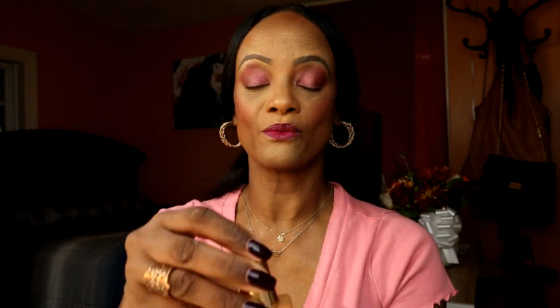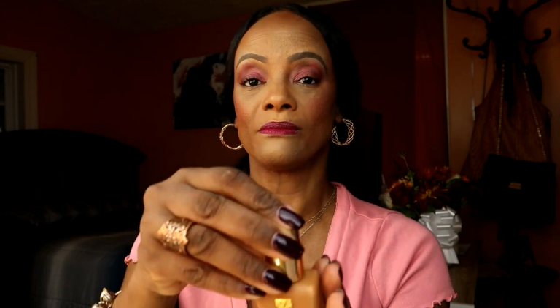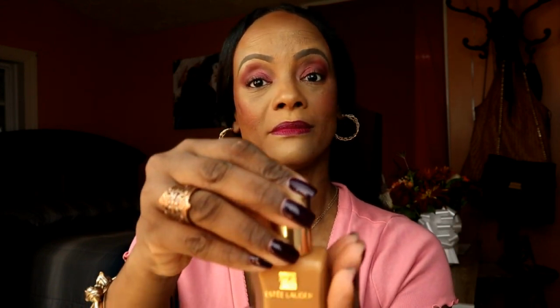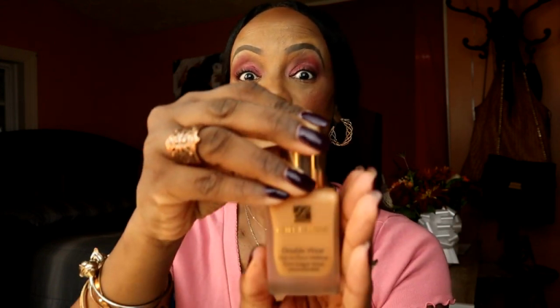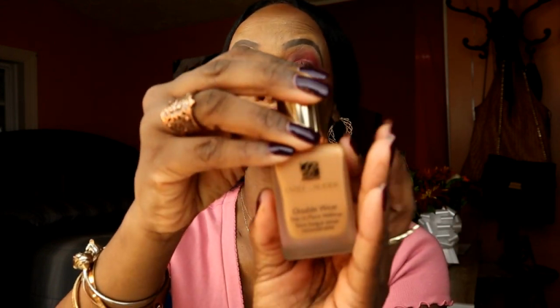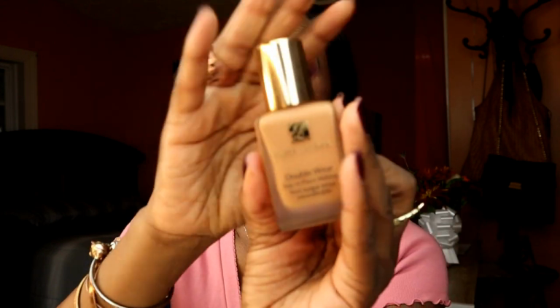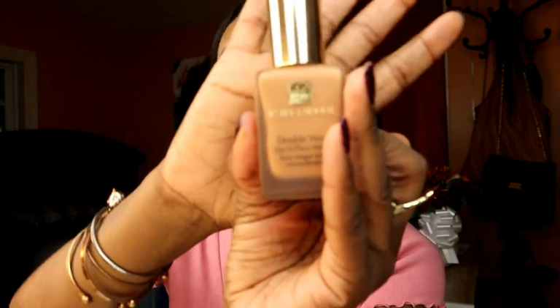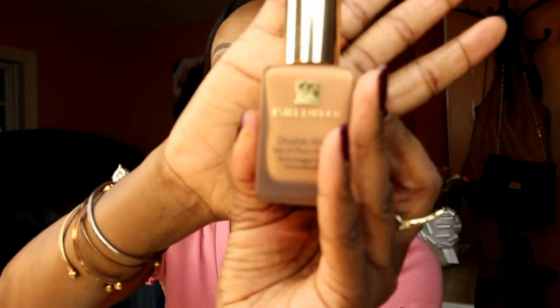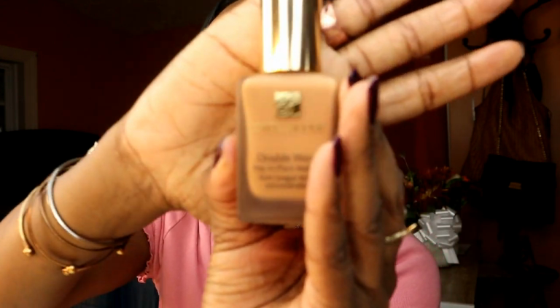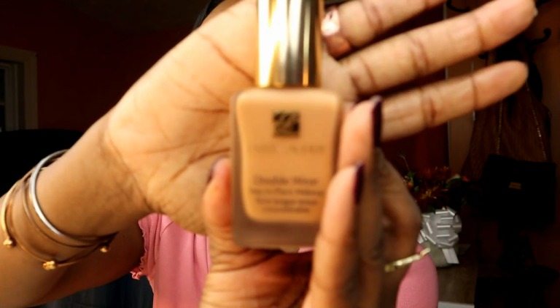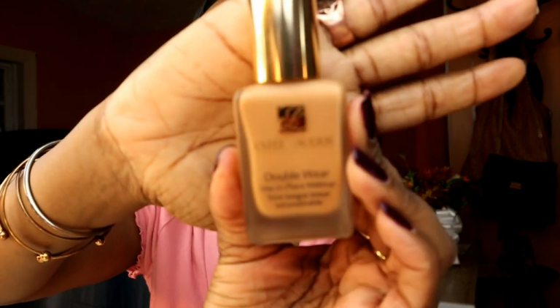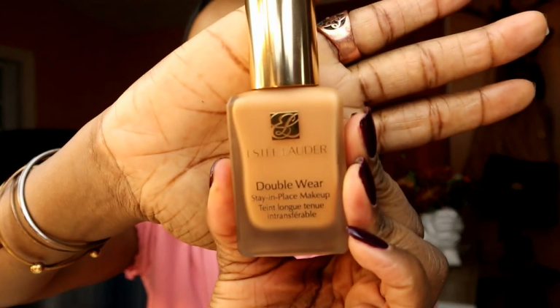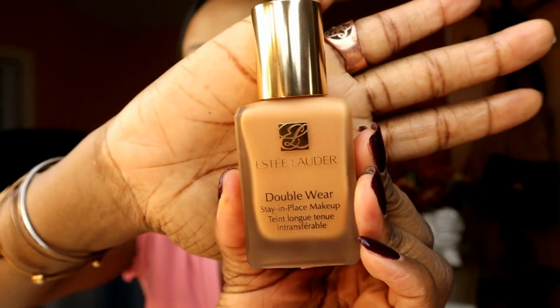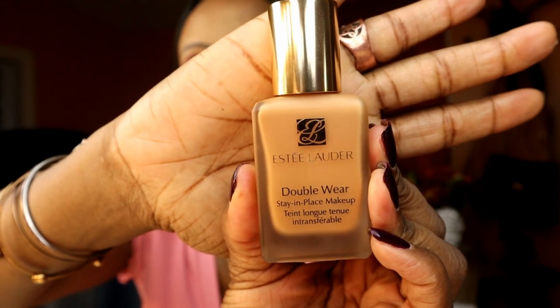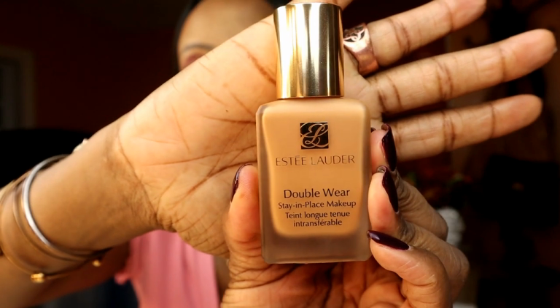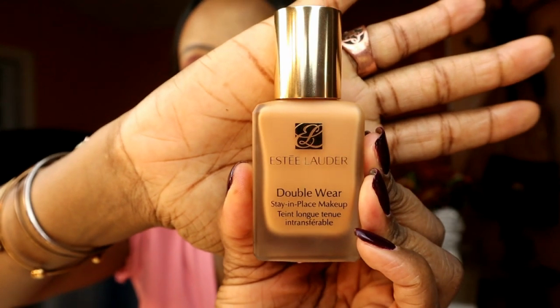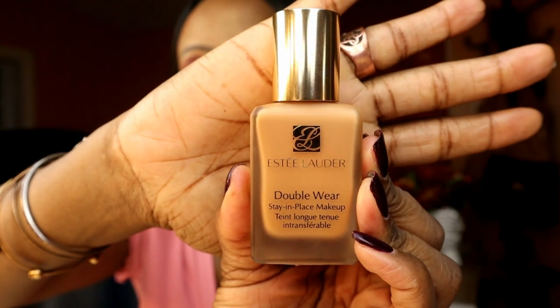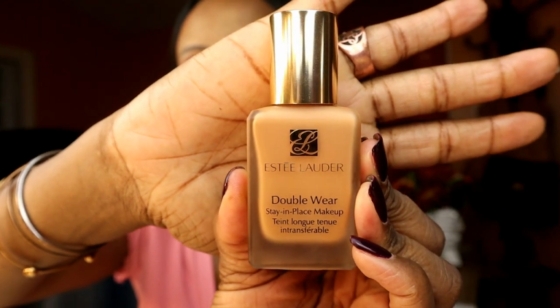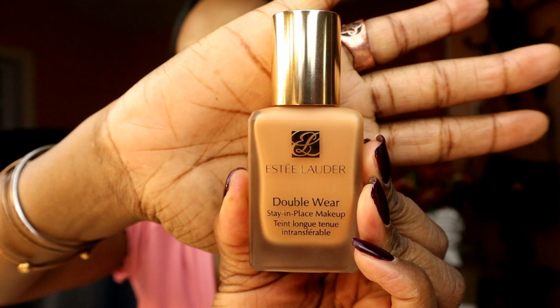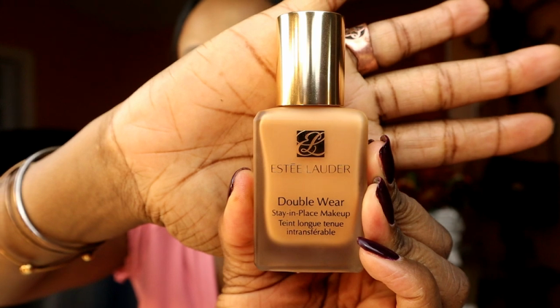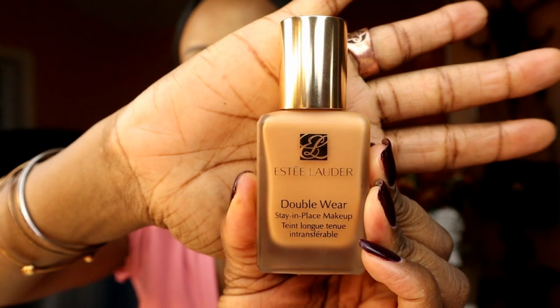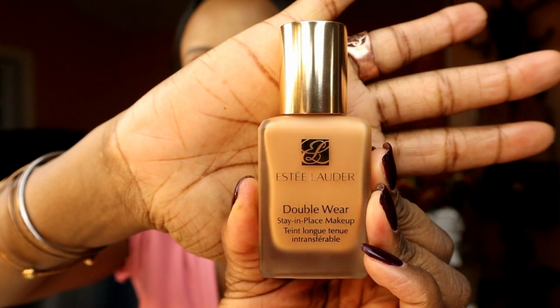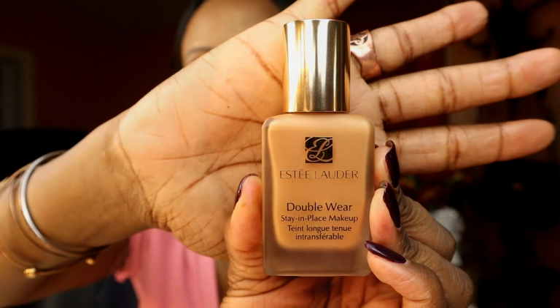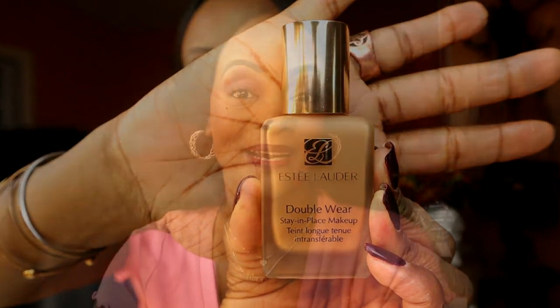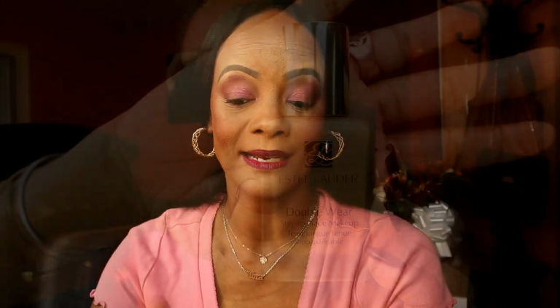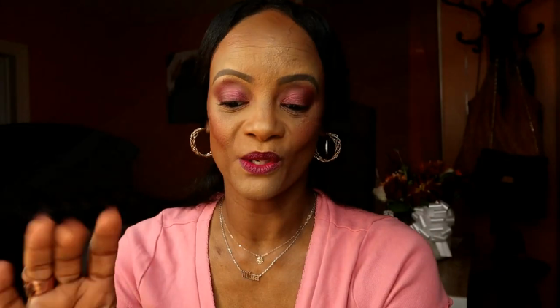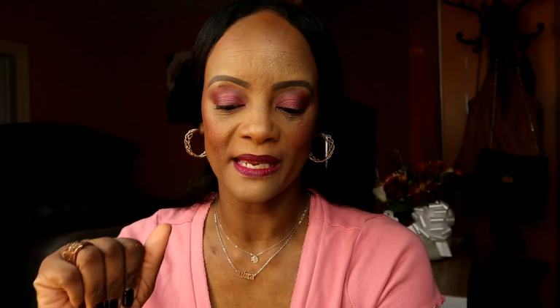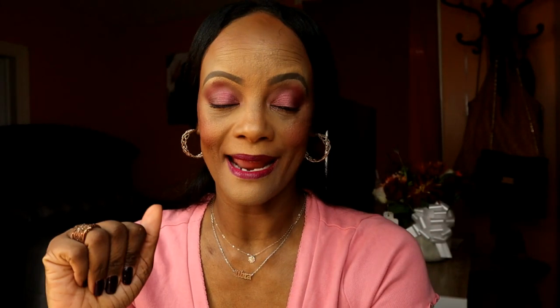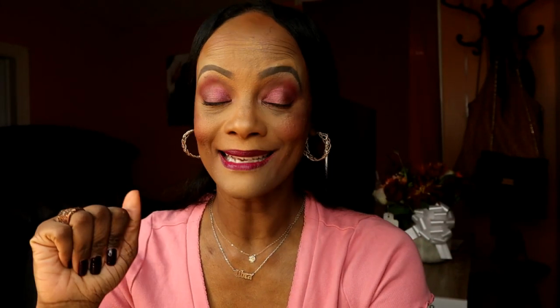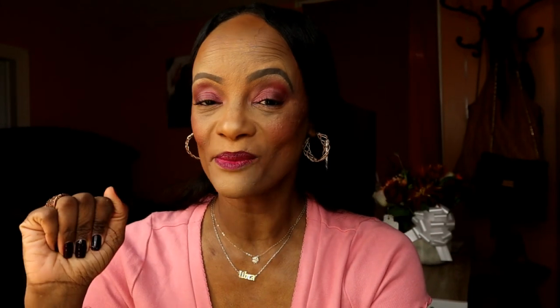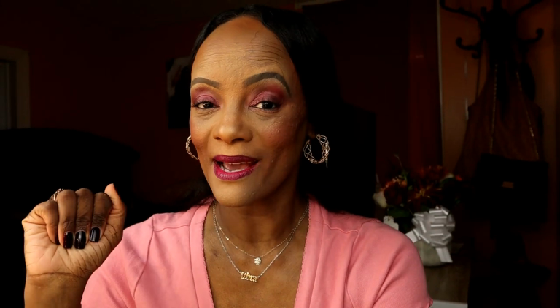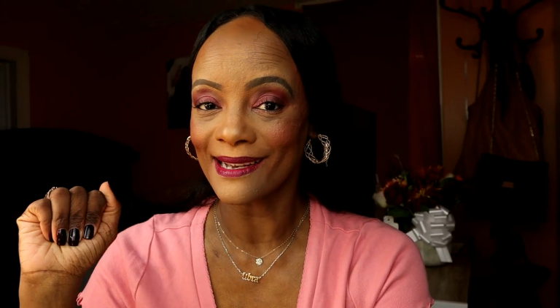I wore this makeup and kept it on for about six hours and it literally stayed in place. I like to bake under my eyes, deal with fine lines, and this really stands up to it — it doesn't get oily on my skin. I love when you can wear a makeup for hours without having to keep putting powder on to deal with oil. If you're looking for a nice full-coverage makeup that stays in place, this is a good one — Estée Lauder Double Wear, a classic.